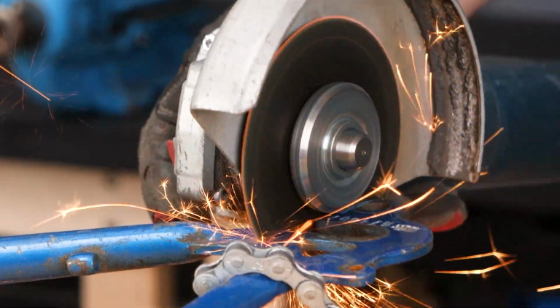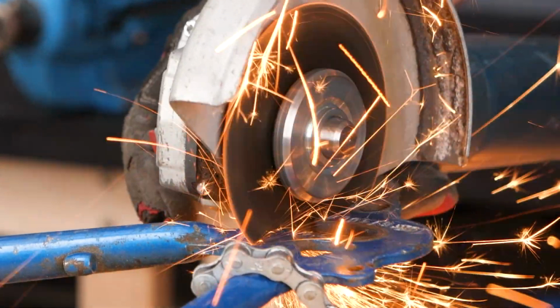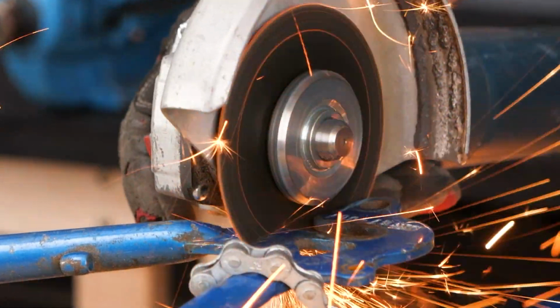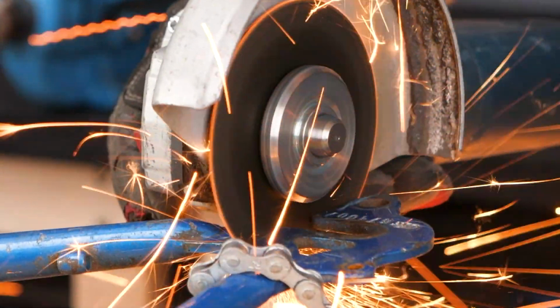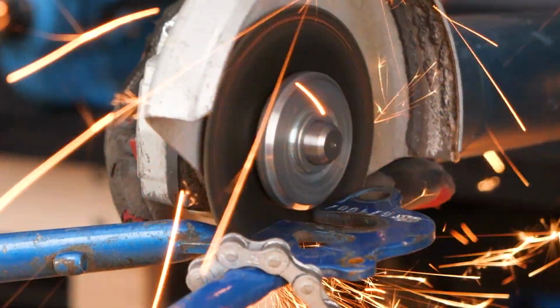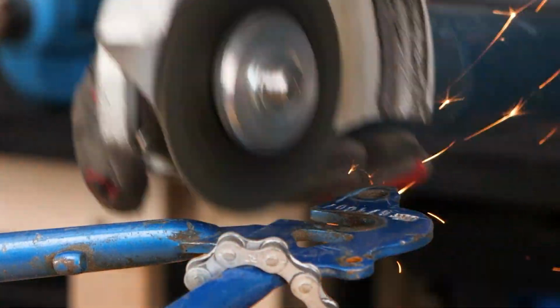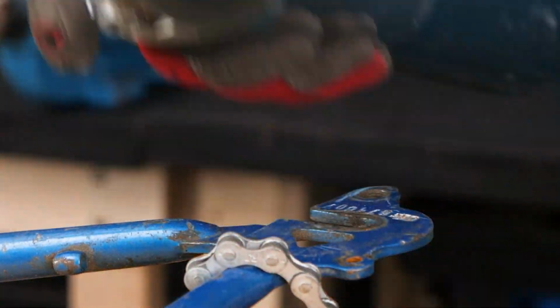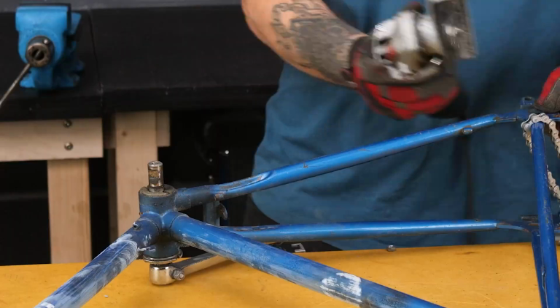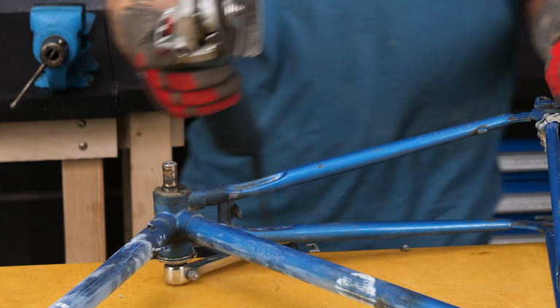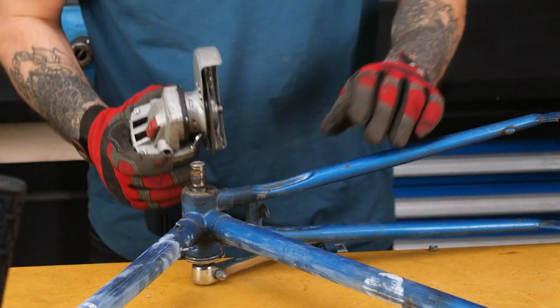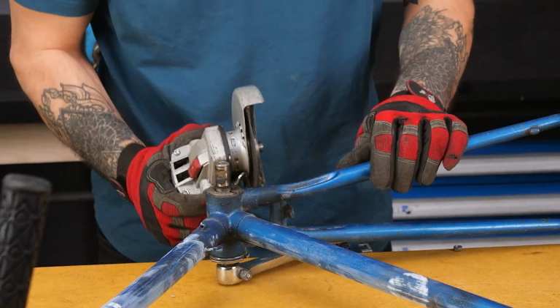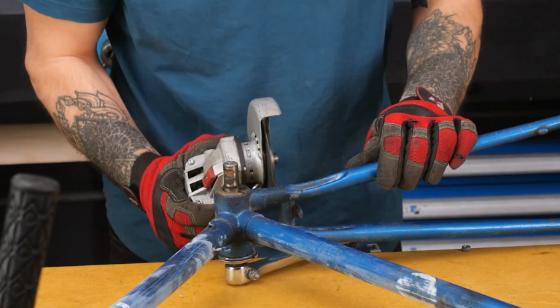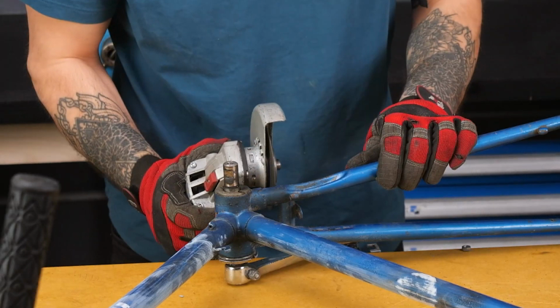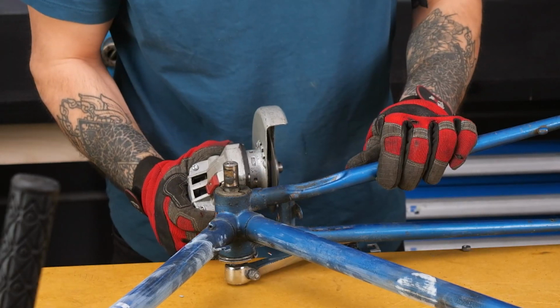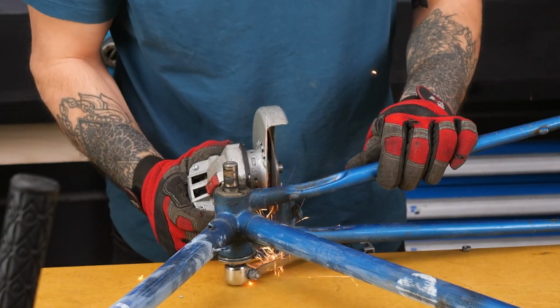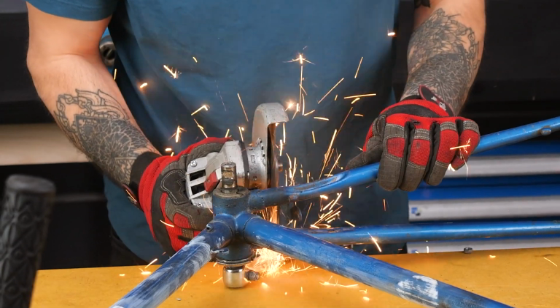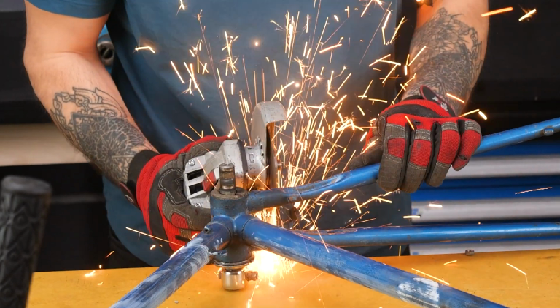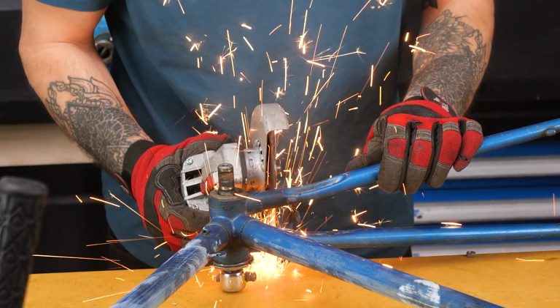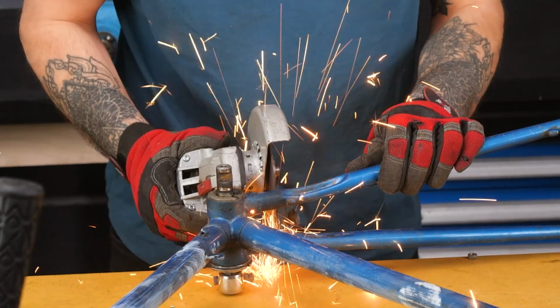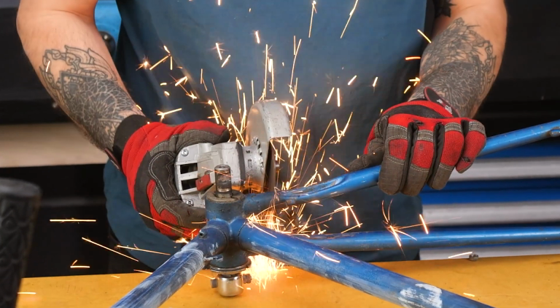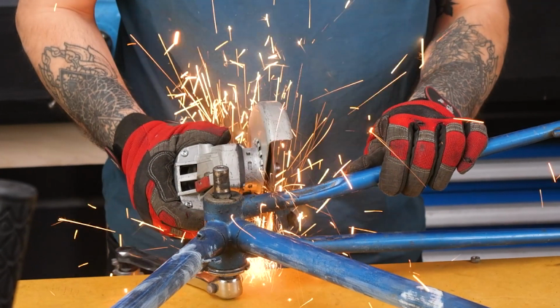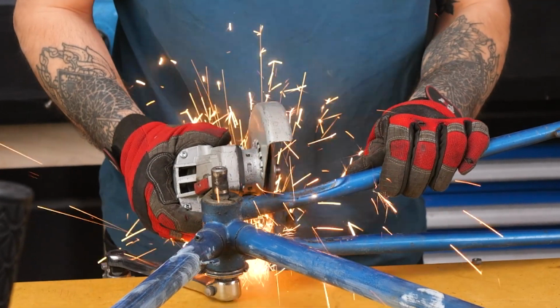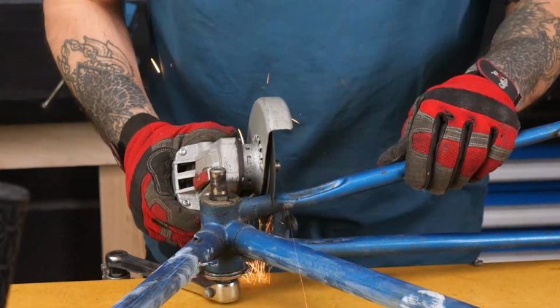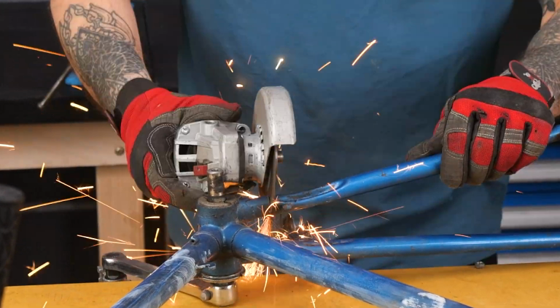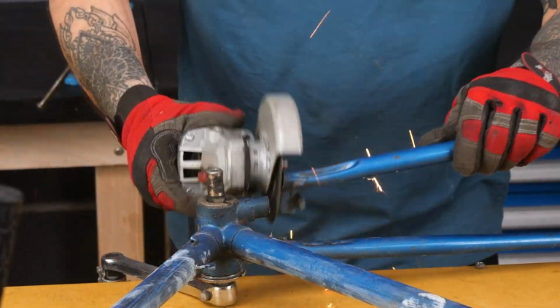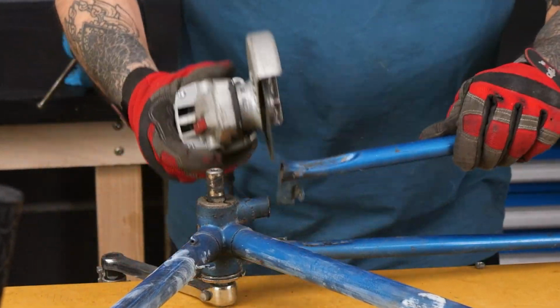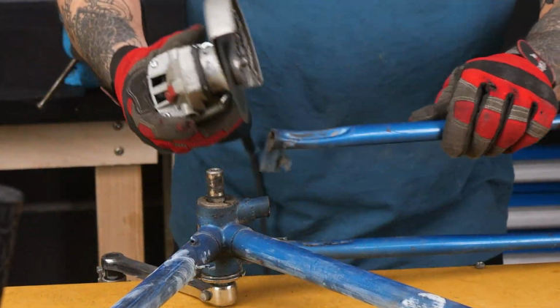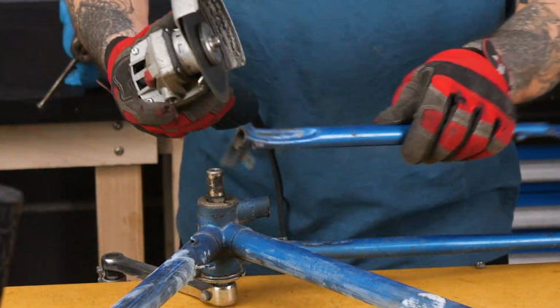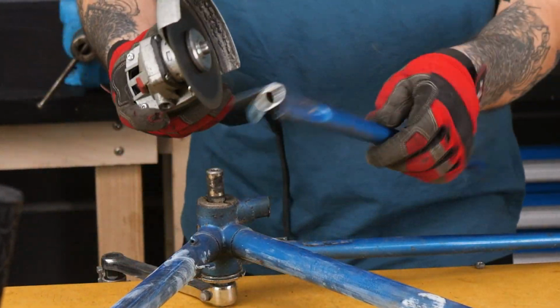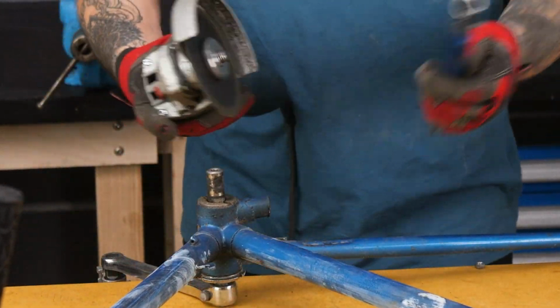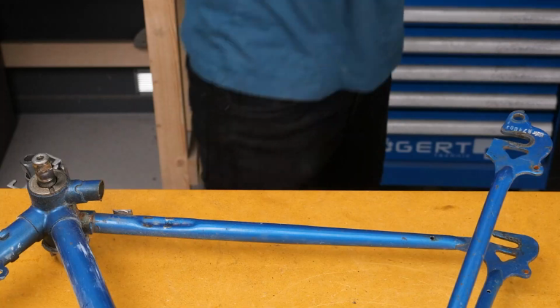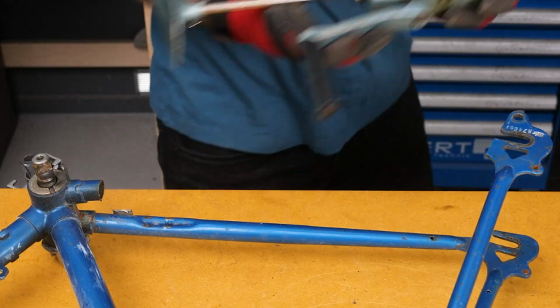First things first, we gotta break this baby down. I mean, really take it apart. Snip, snip, go the parts!